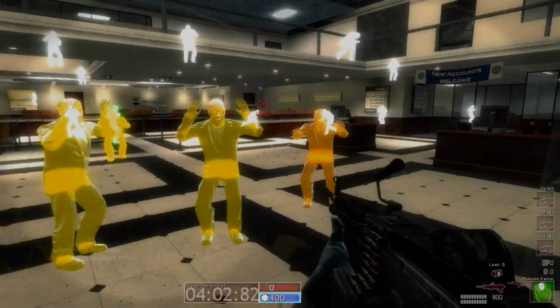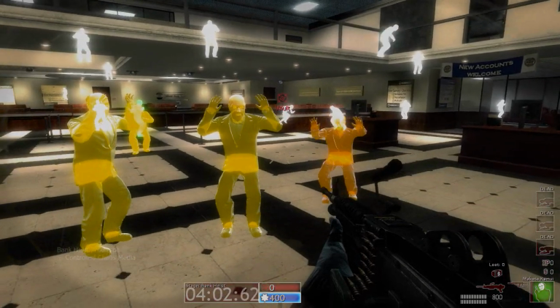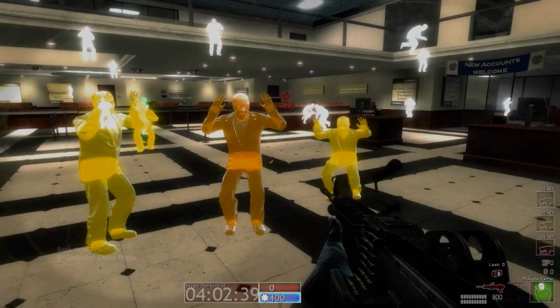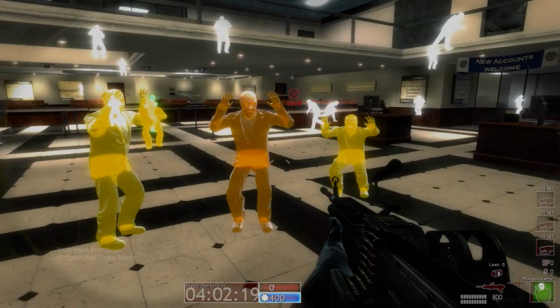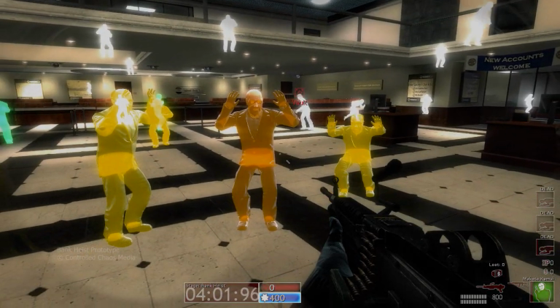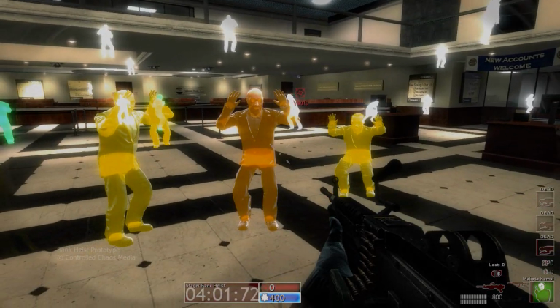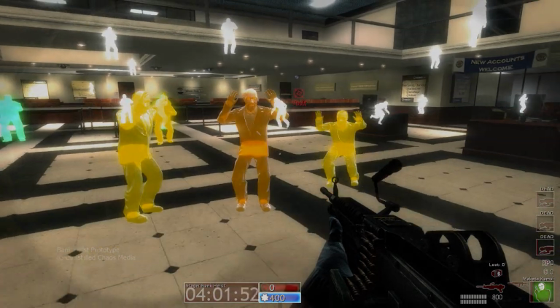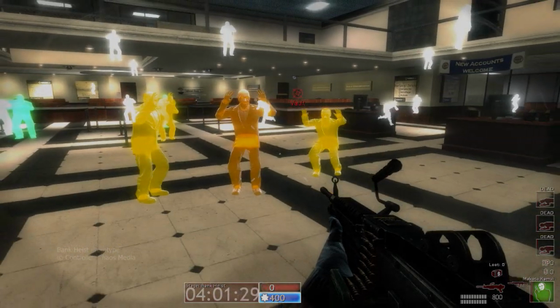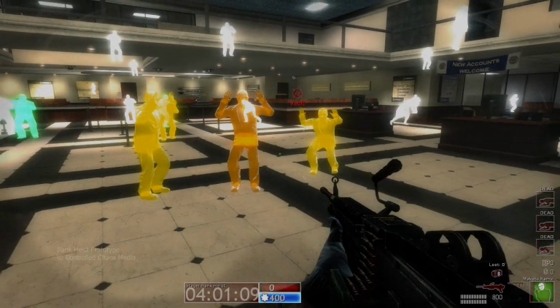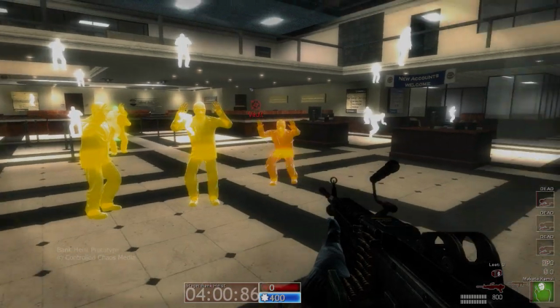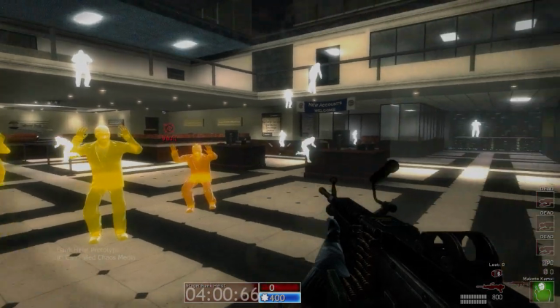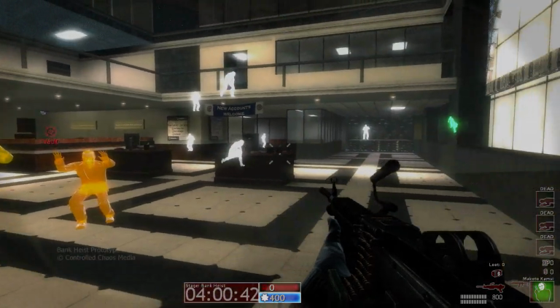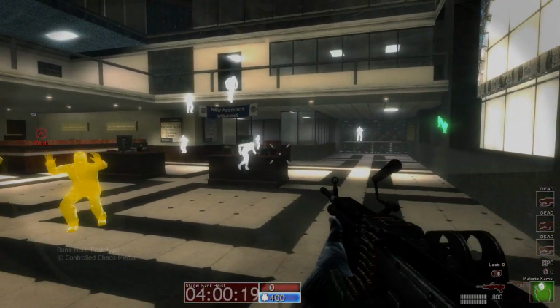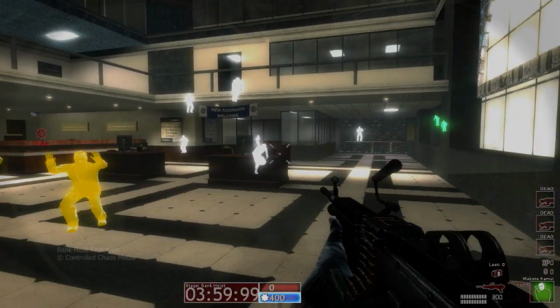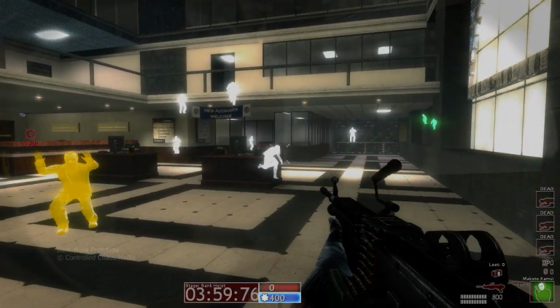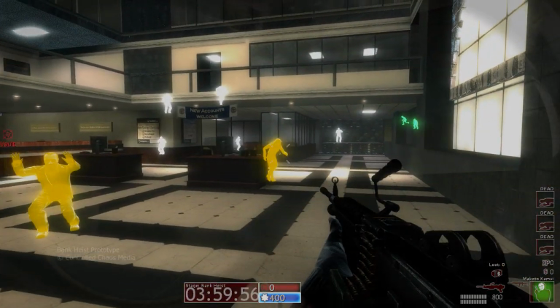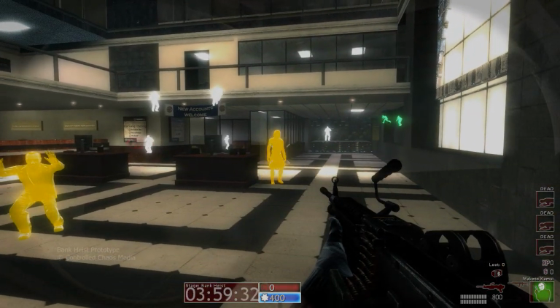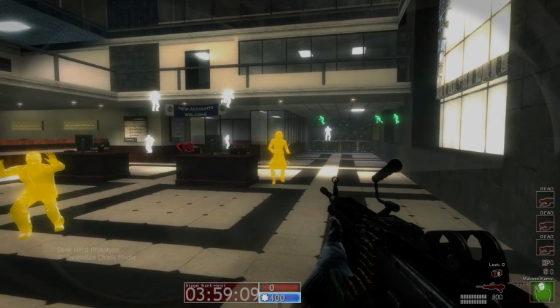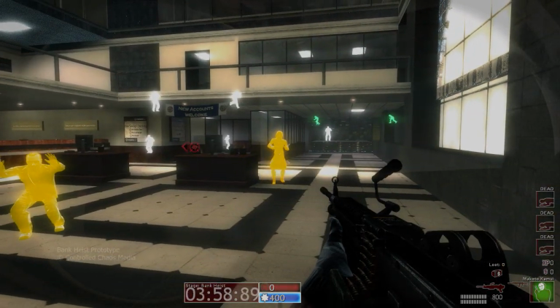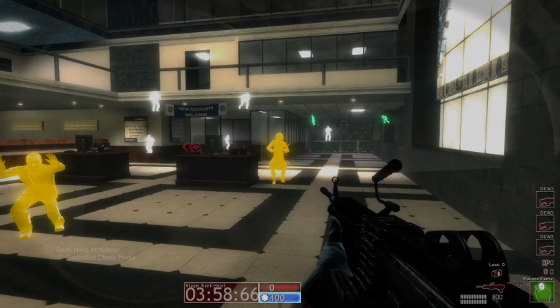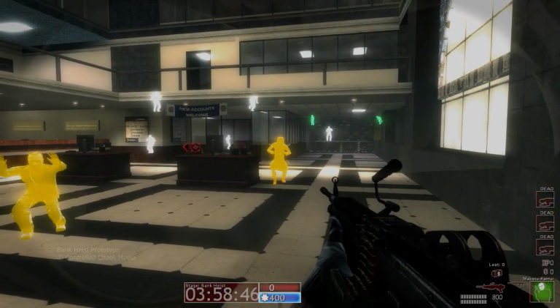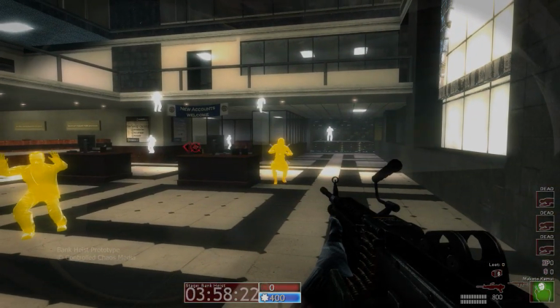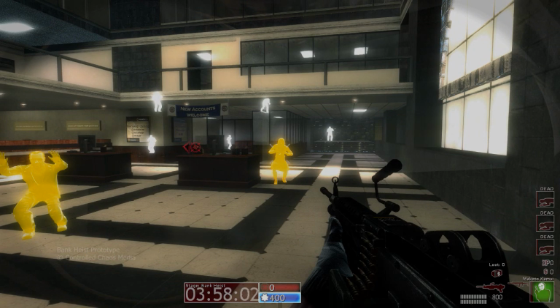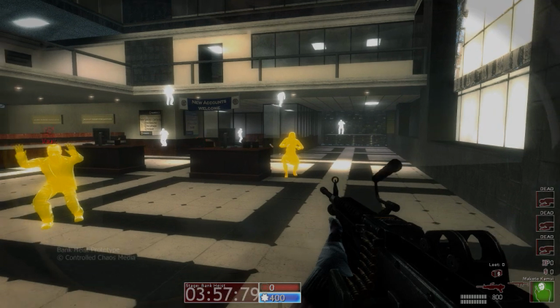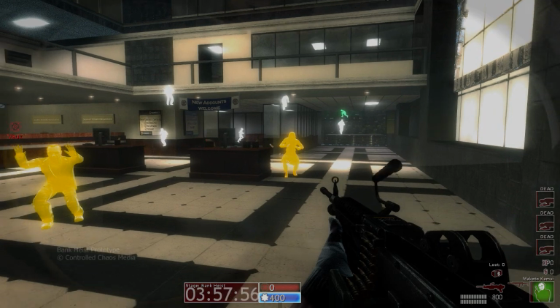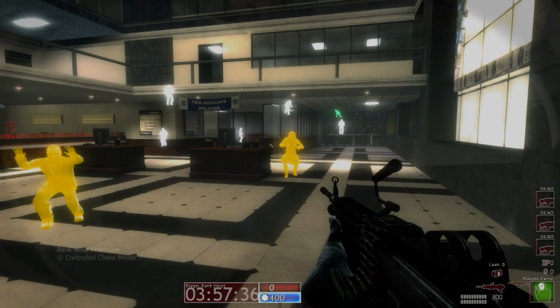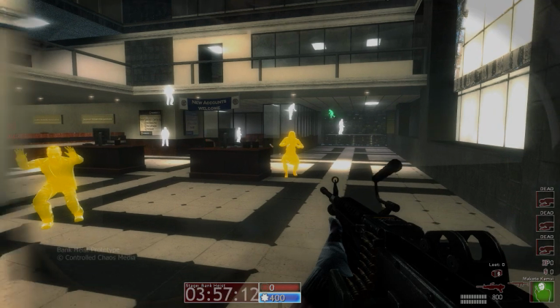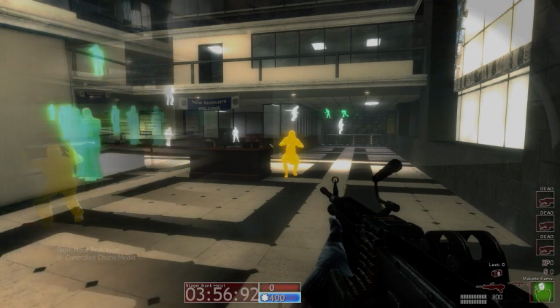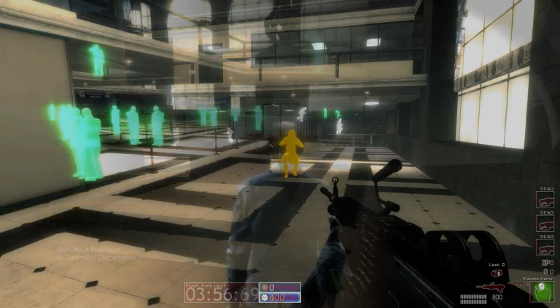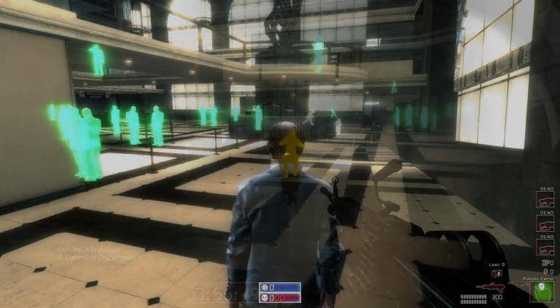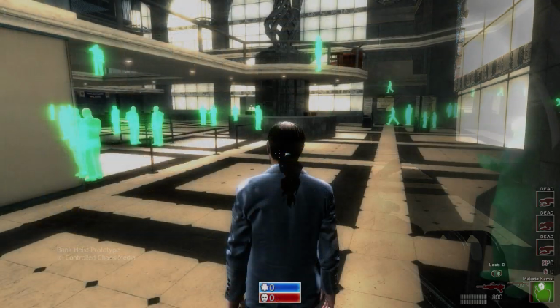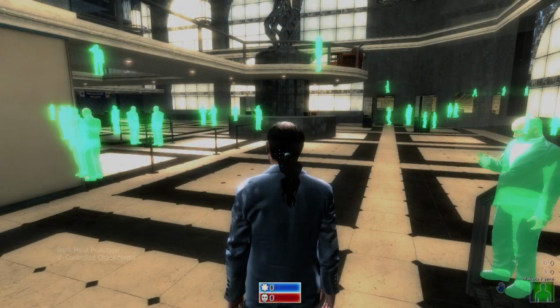When an NPC turns white, it means they're about to run for the door. By pointing a gun at her, we stop her dead in her tracks.